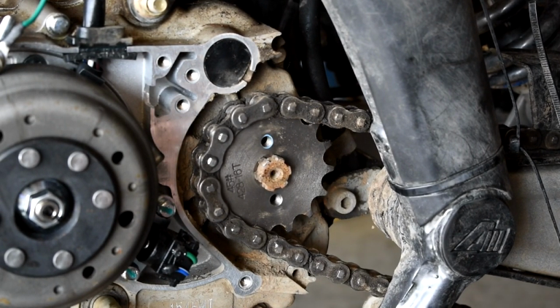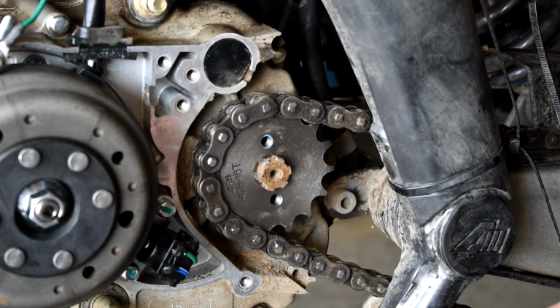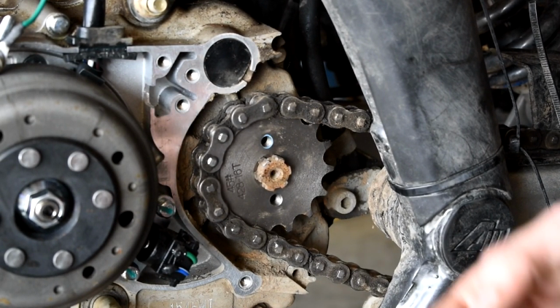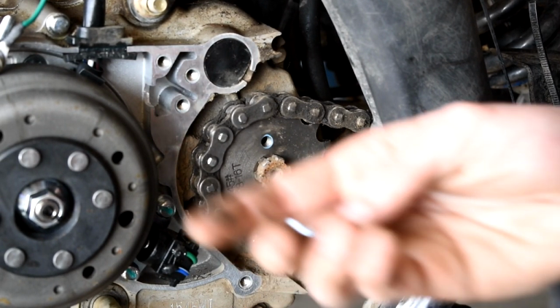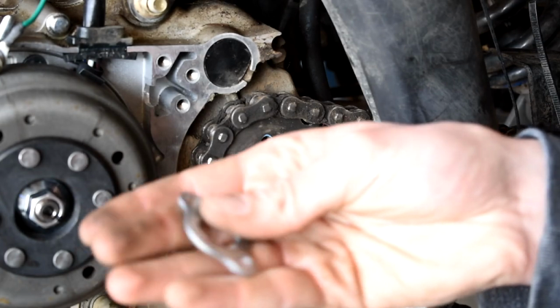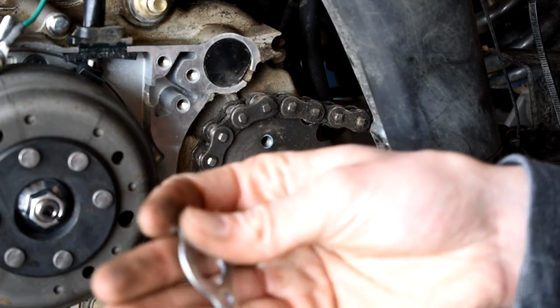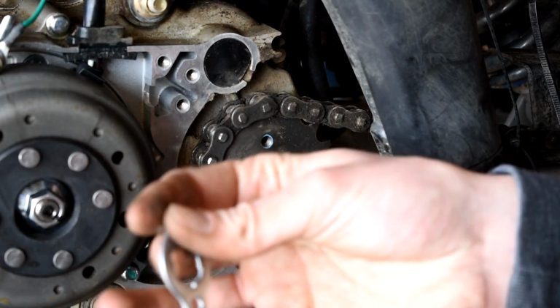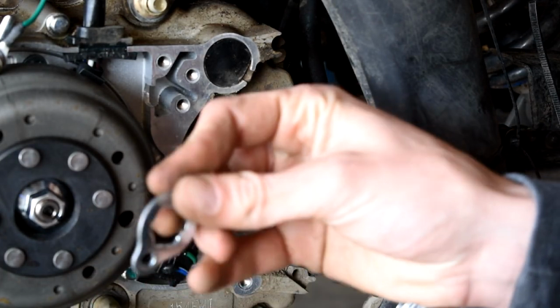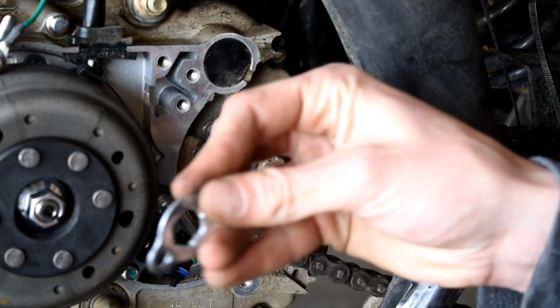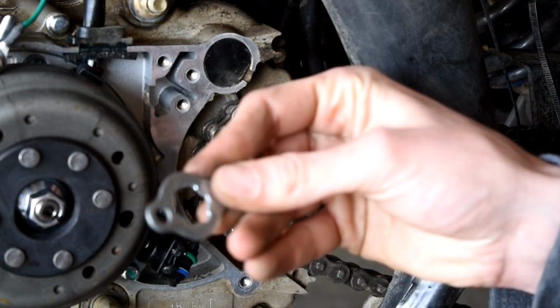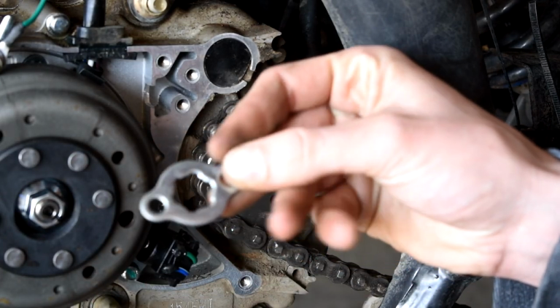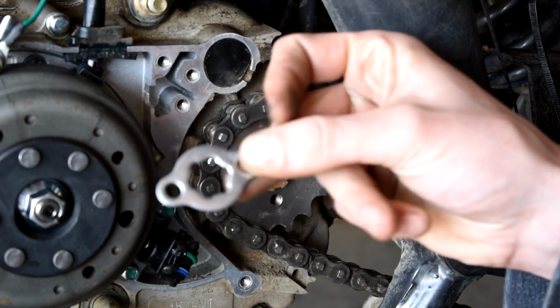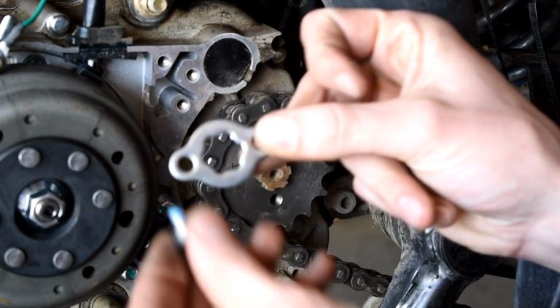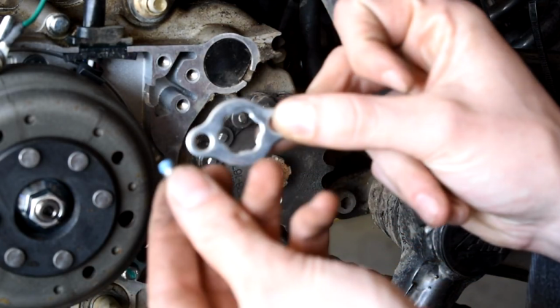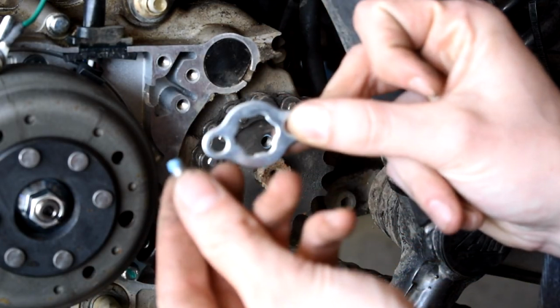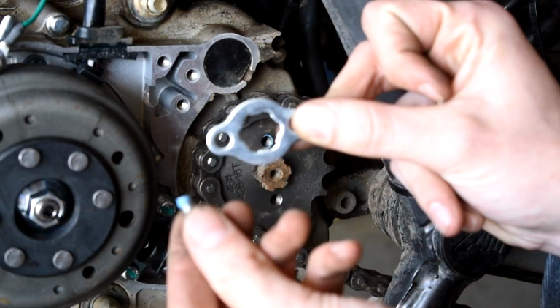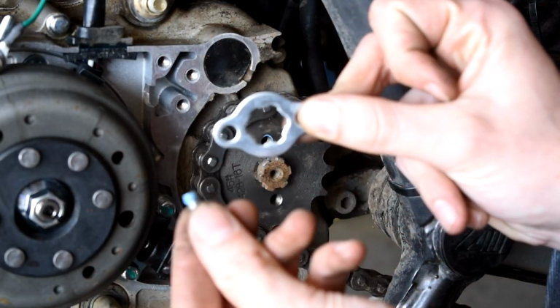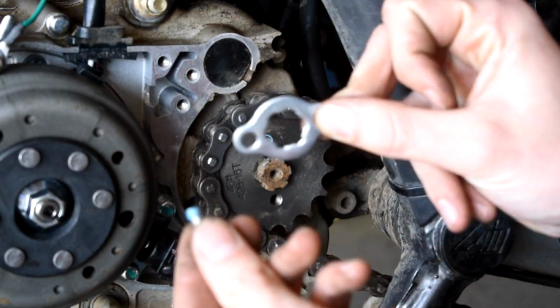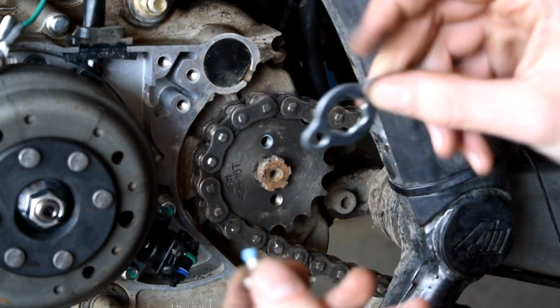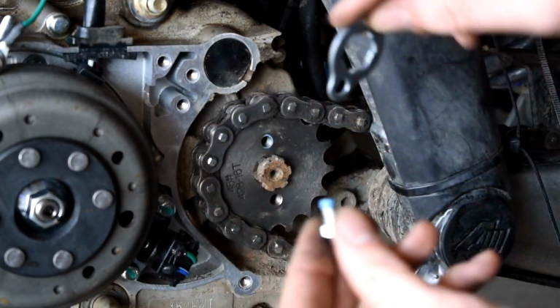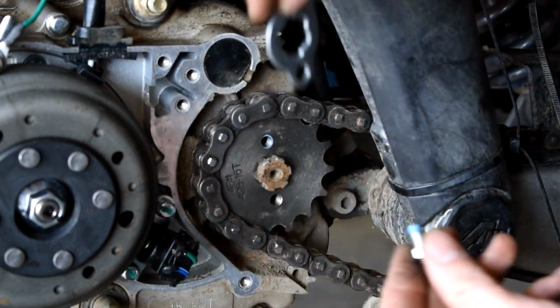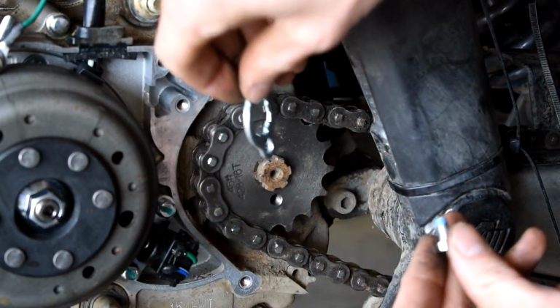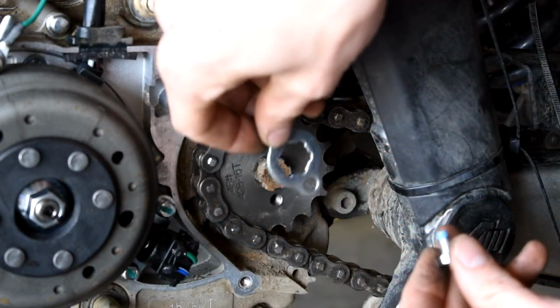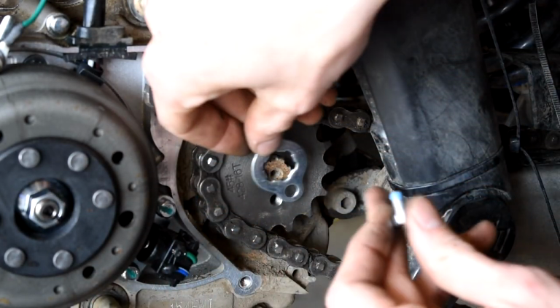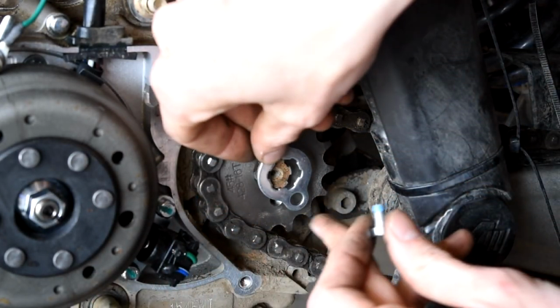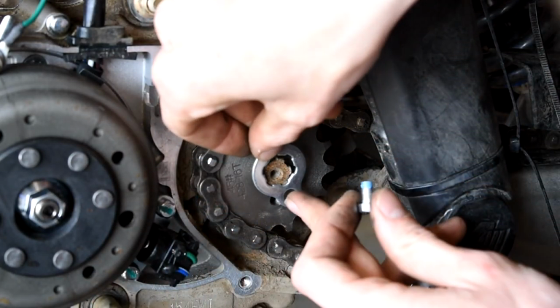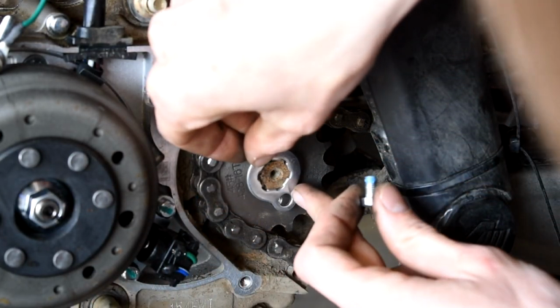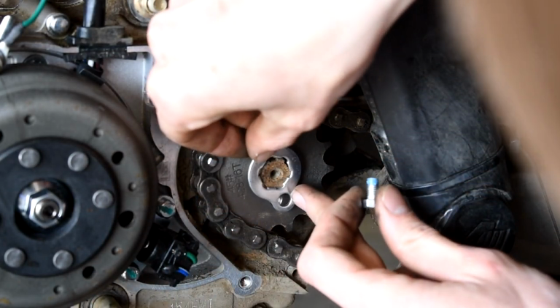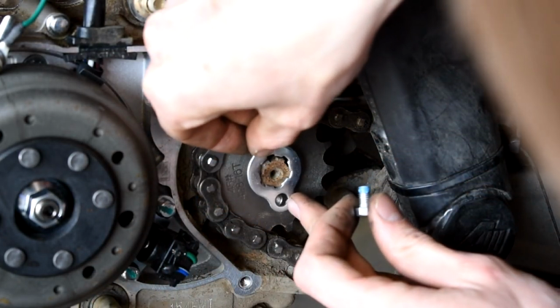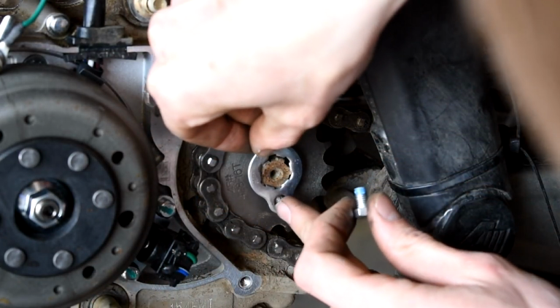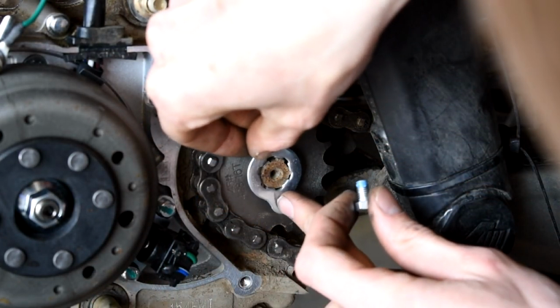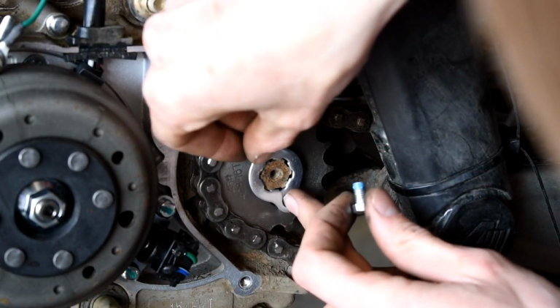Don't forget to put this thing on before you put those bolts in. Slide this sucker on.